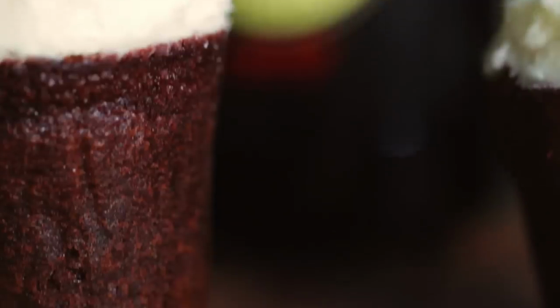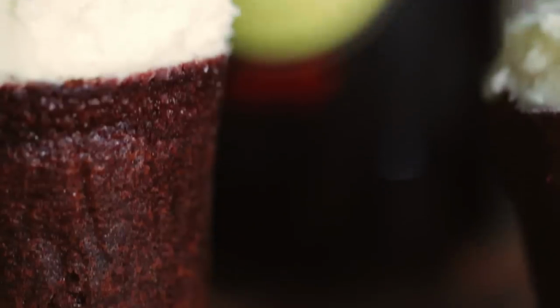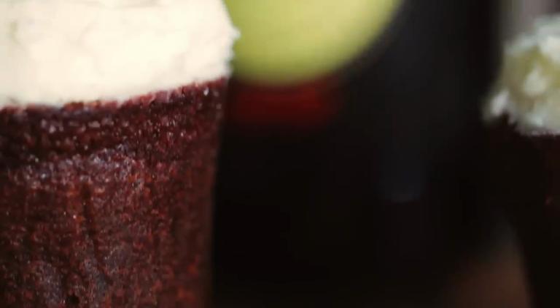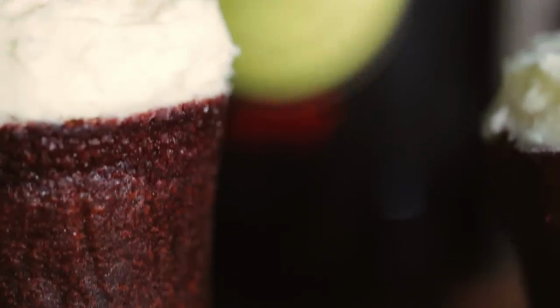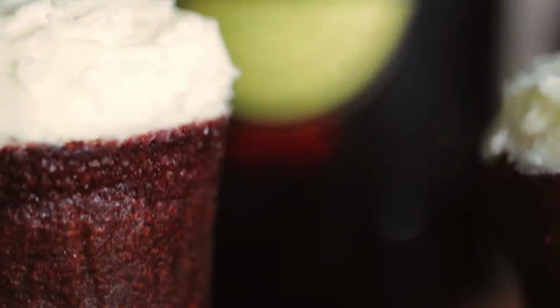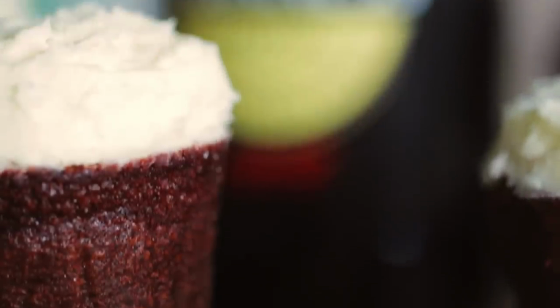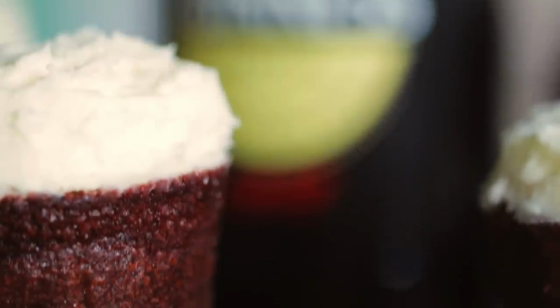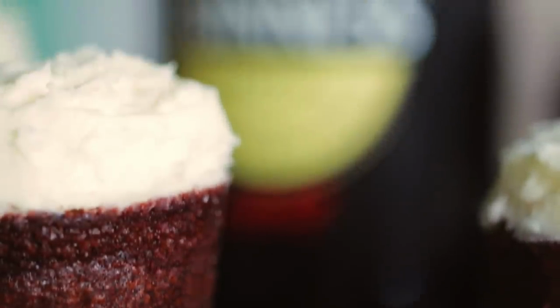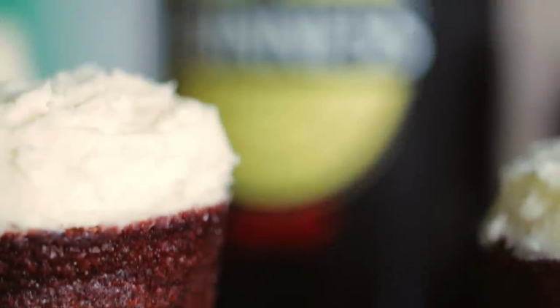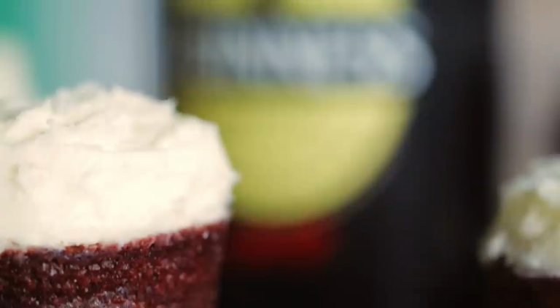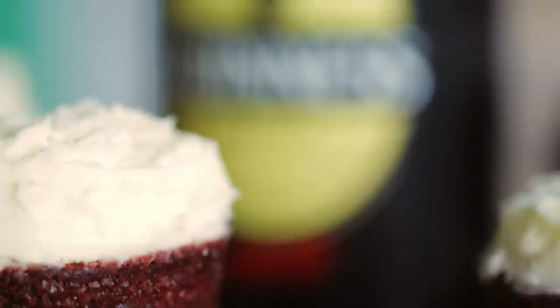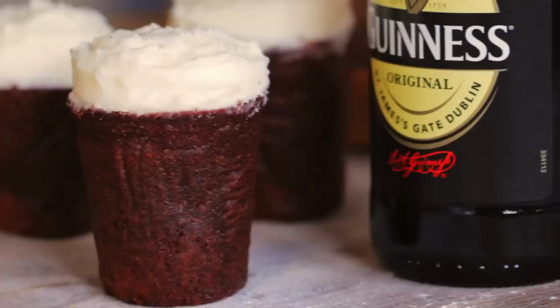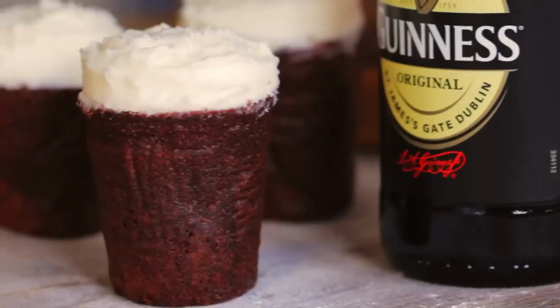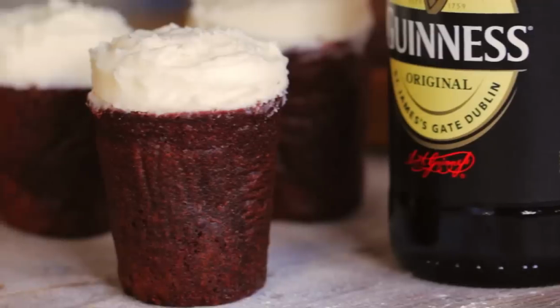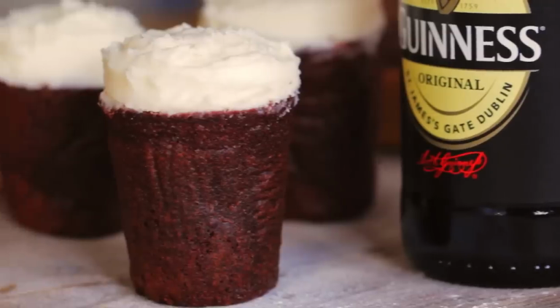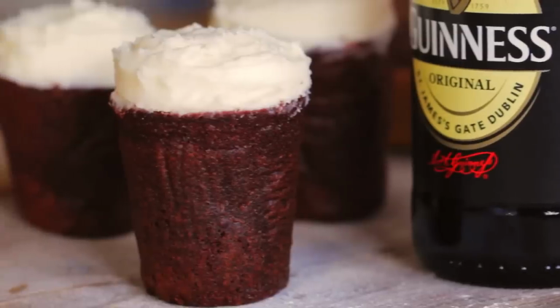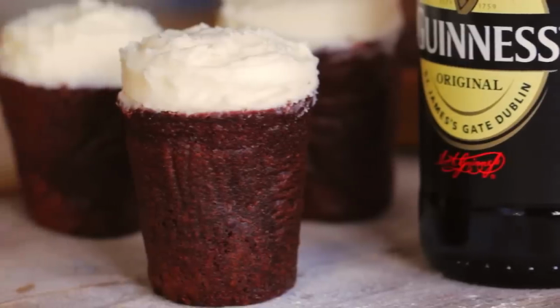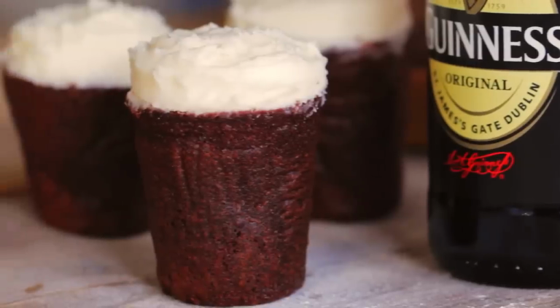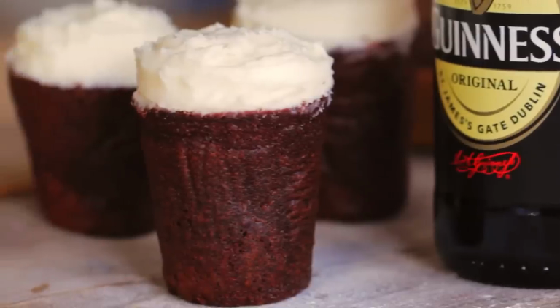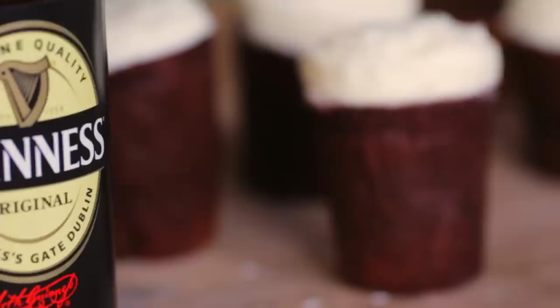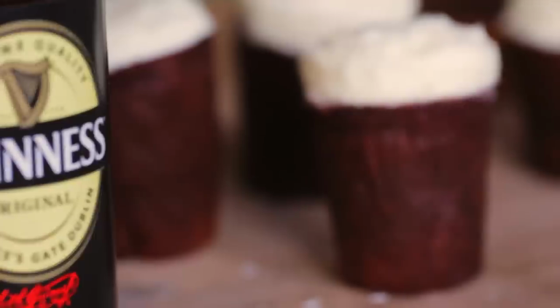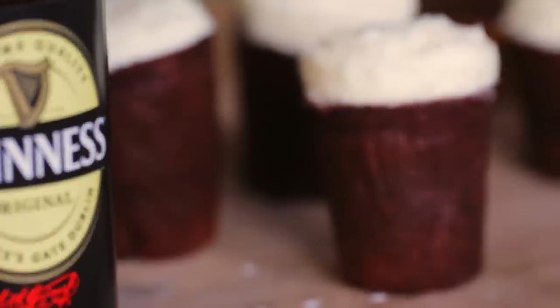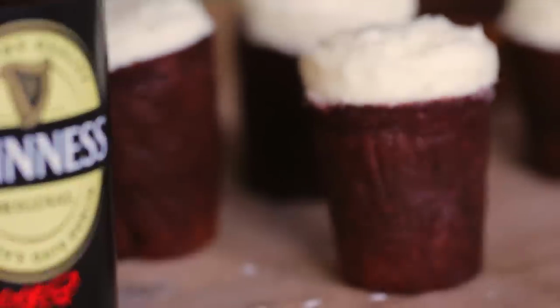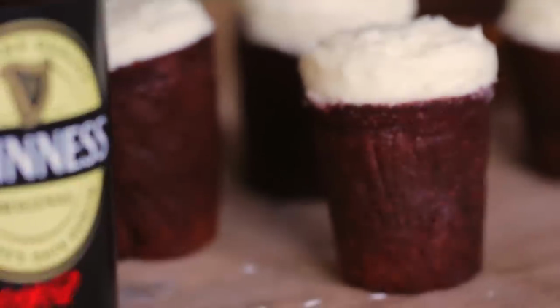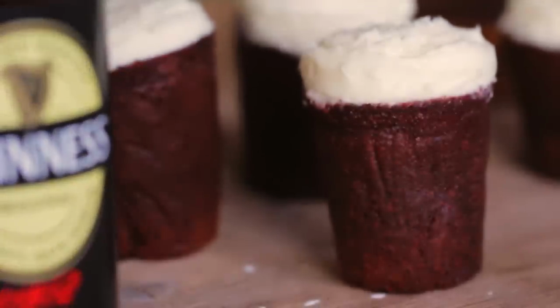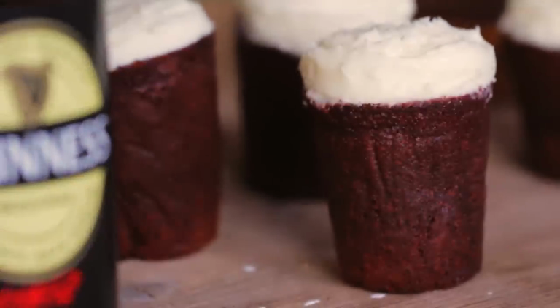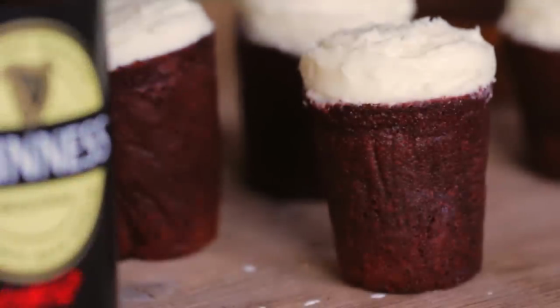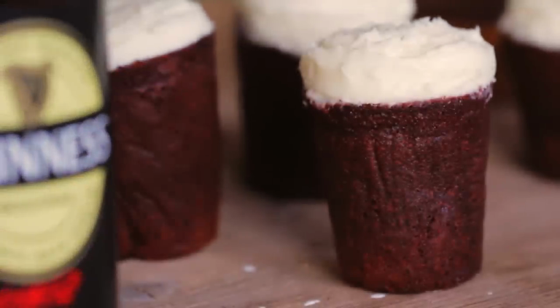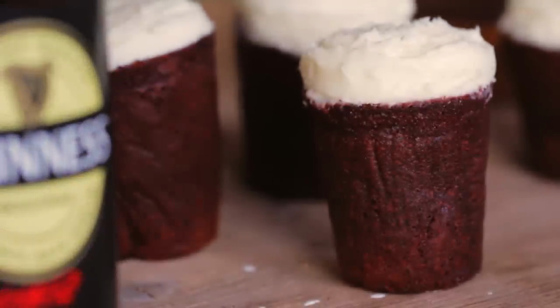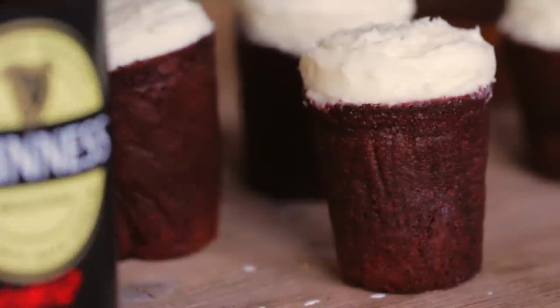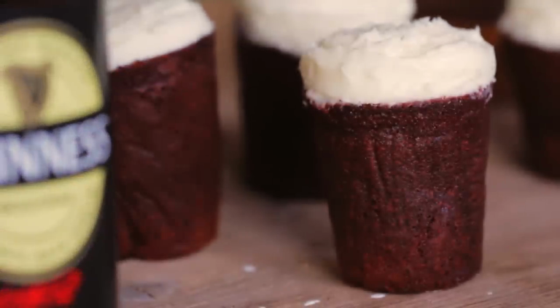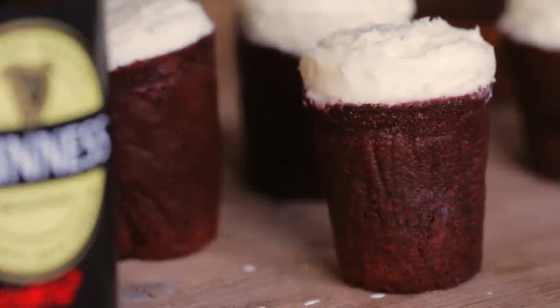cut the tops off, top them with cream cheese frosting and make your toast to the patron saint of Ireland.